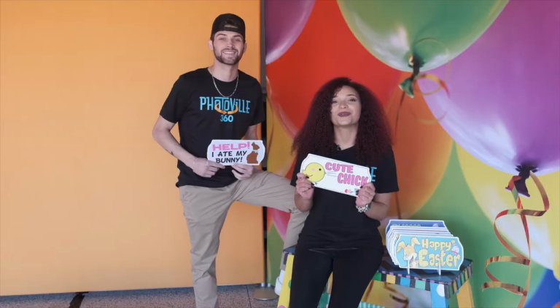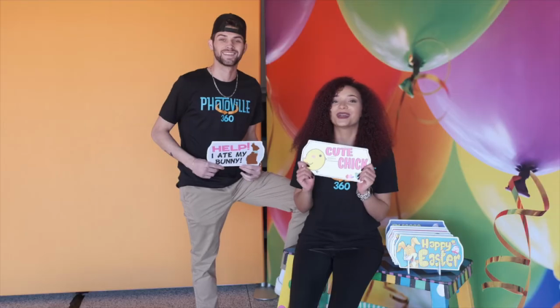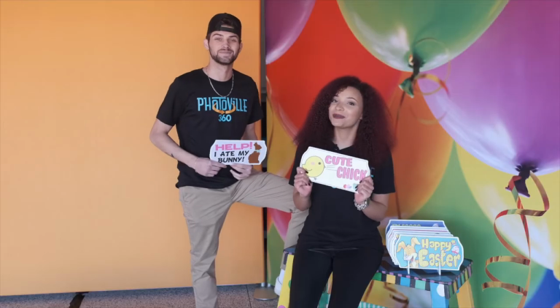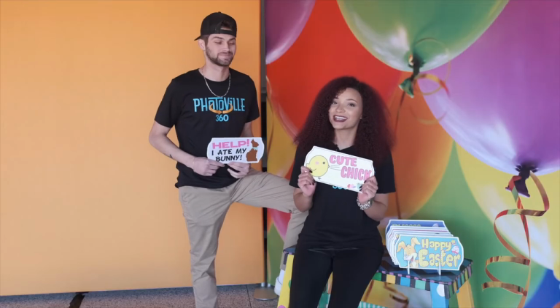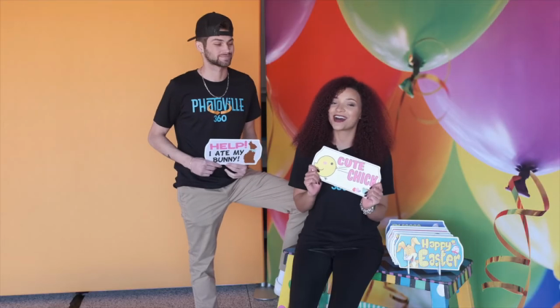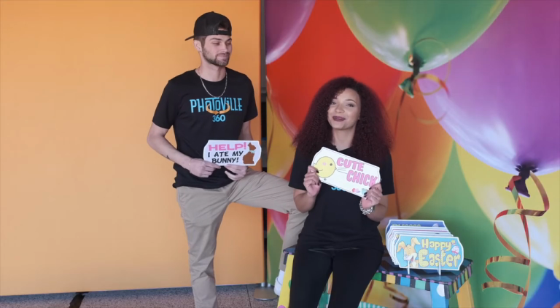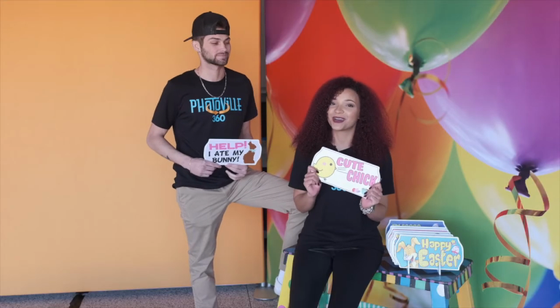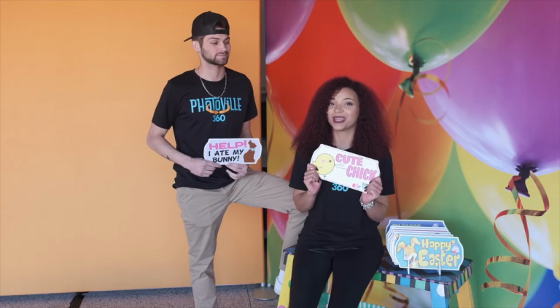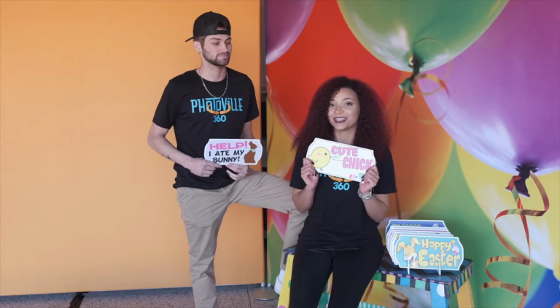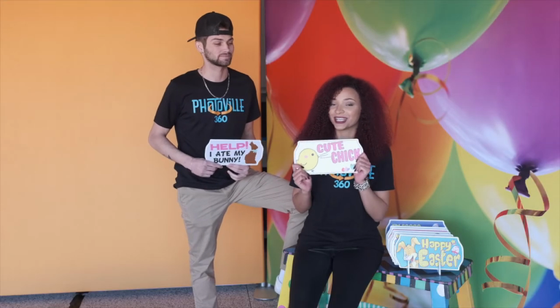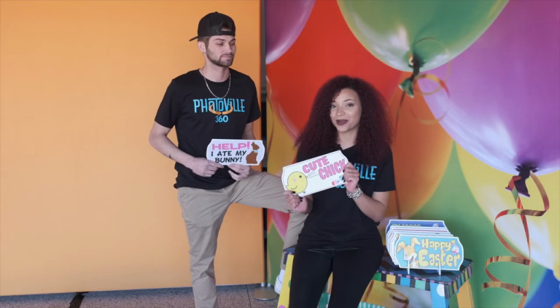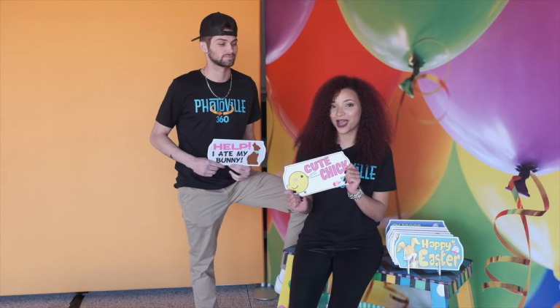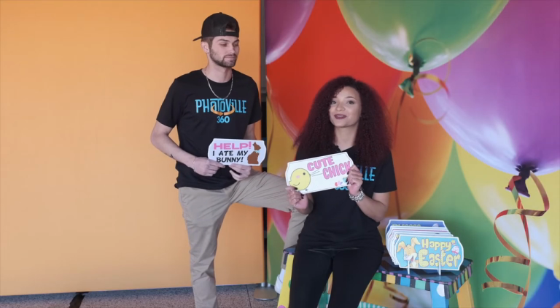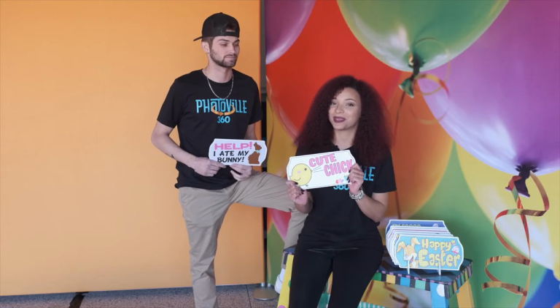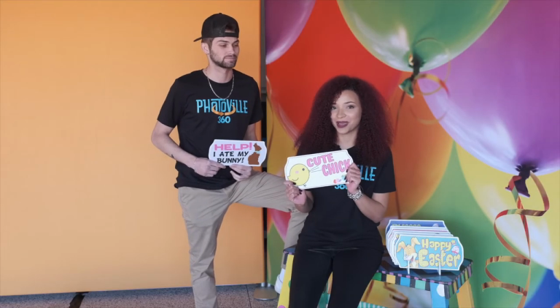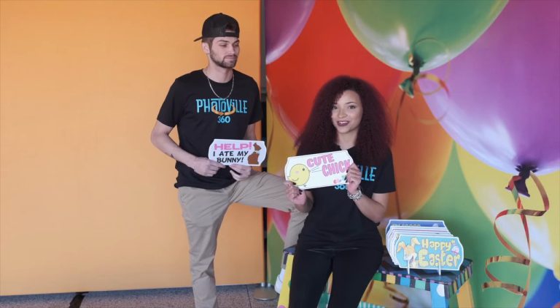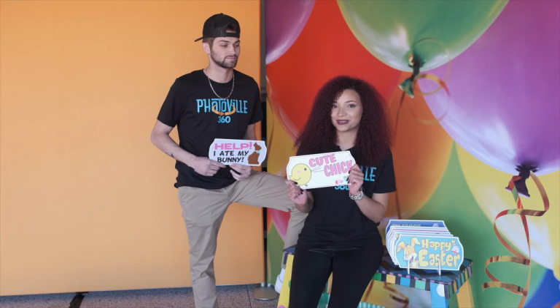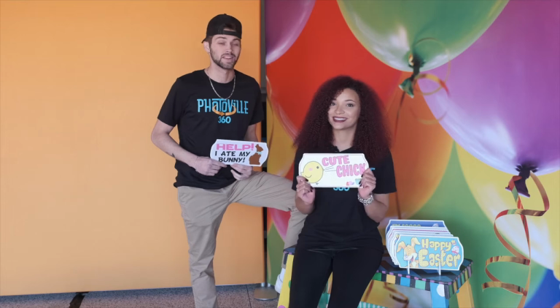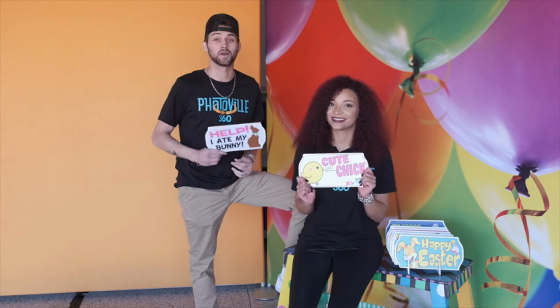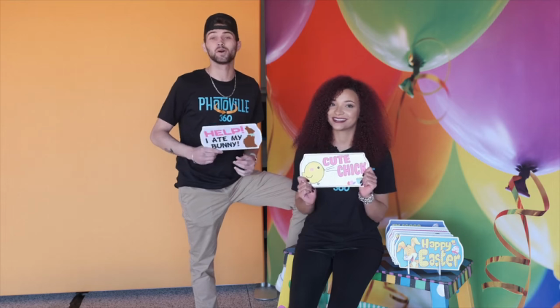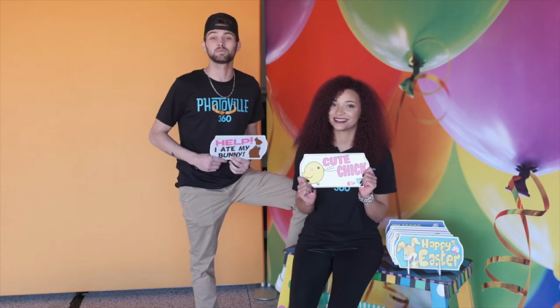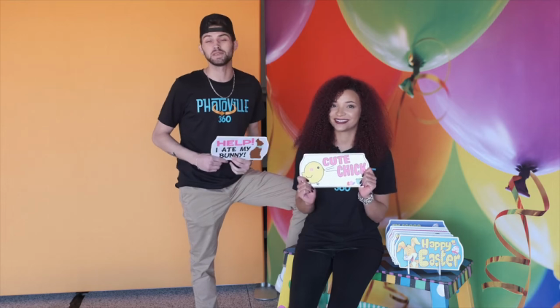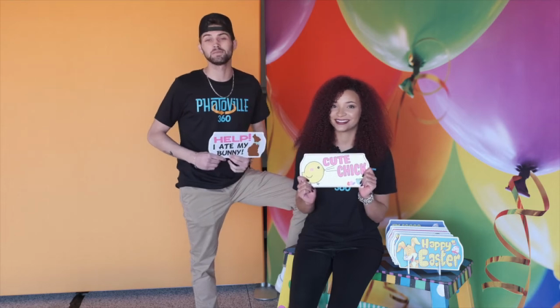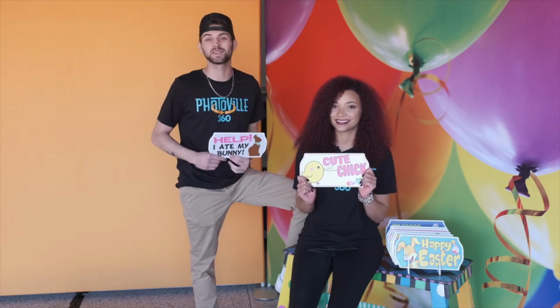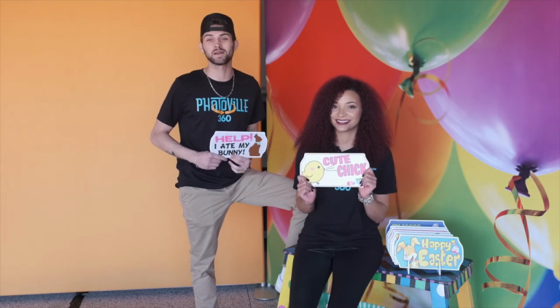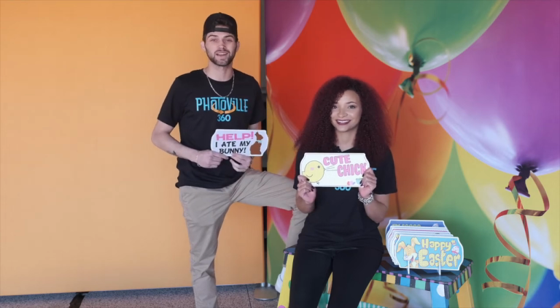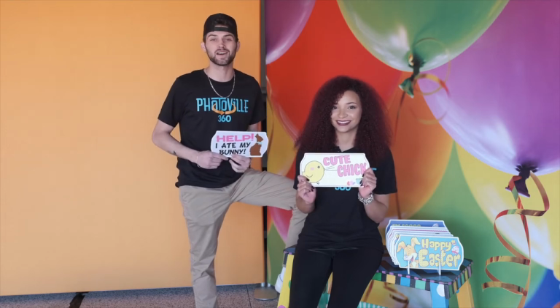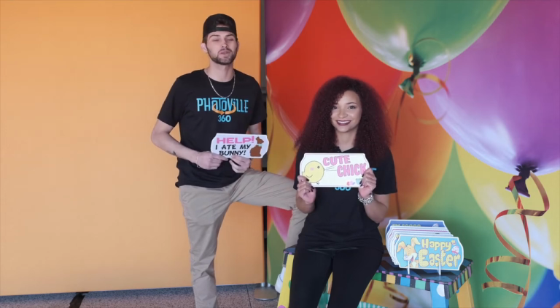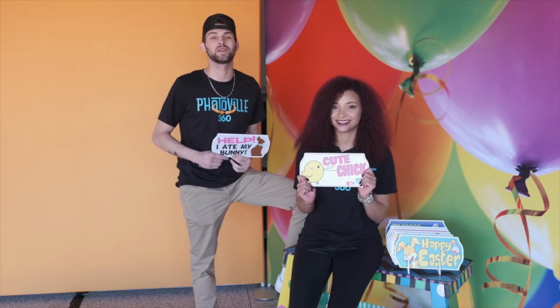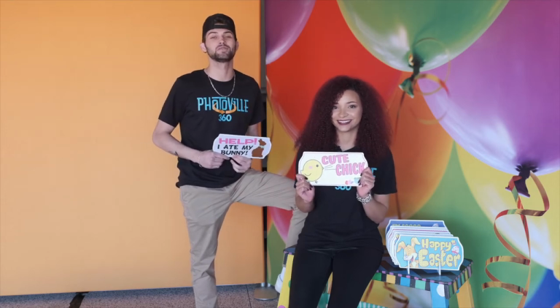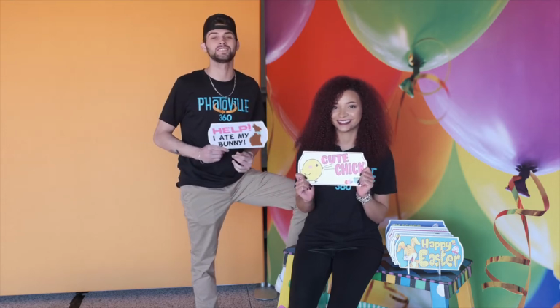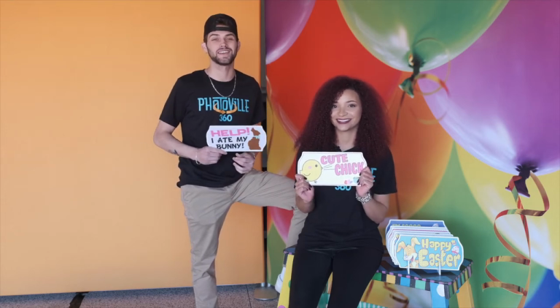We hope you guys saw how much fun we had using our props from pbbackdrops.com. Now go to pbbackdrops.com and create your fun today.